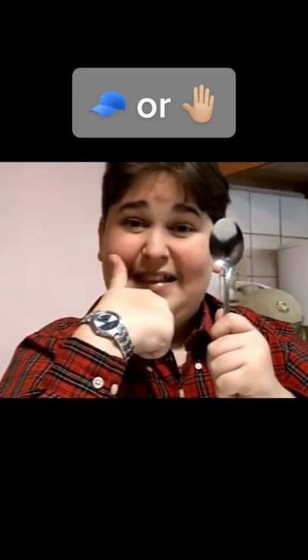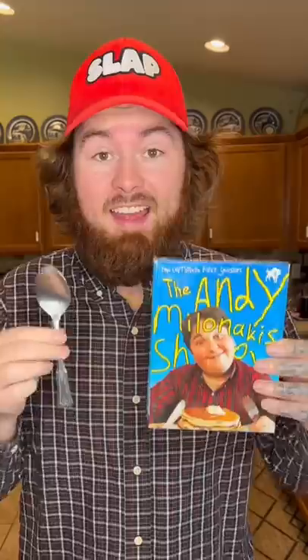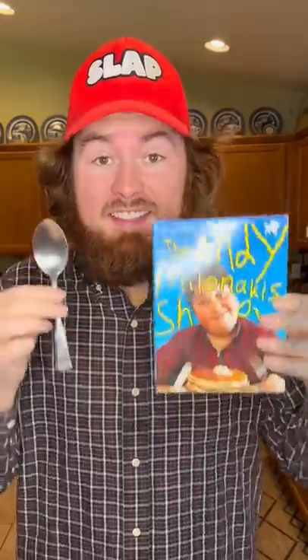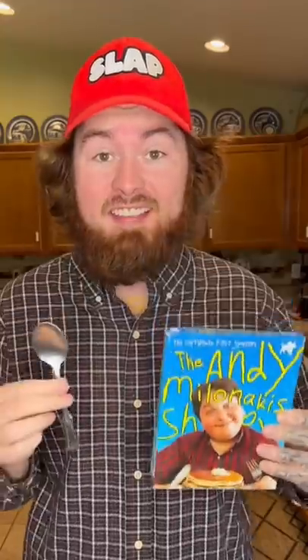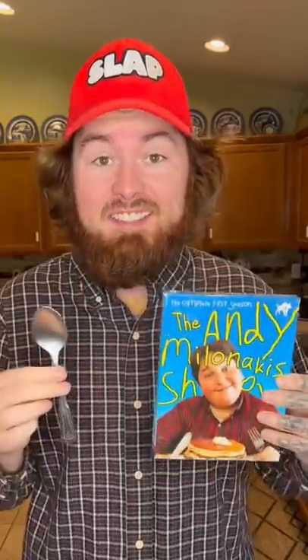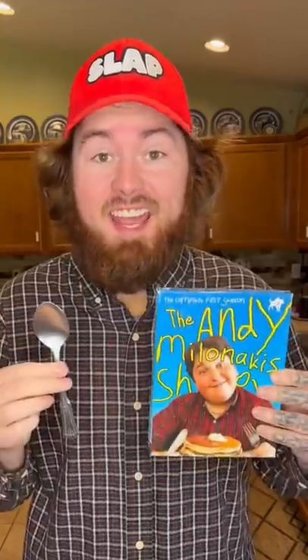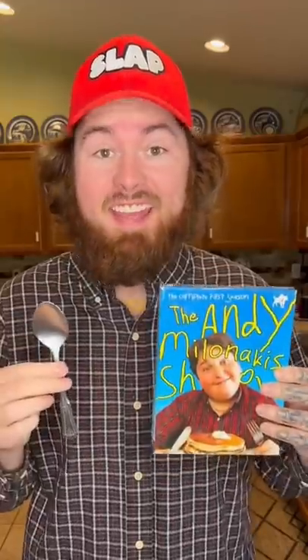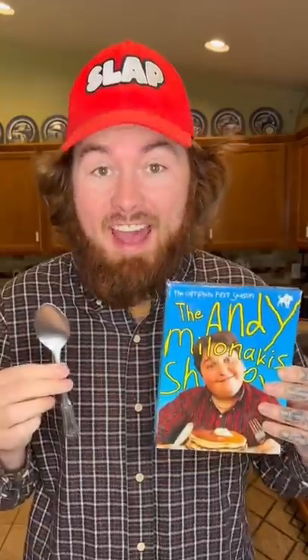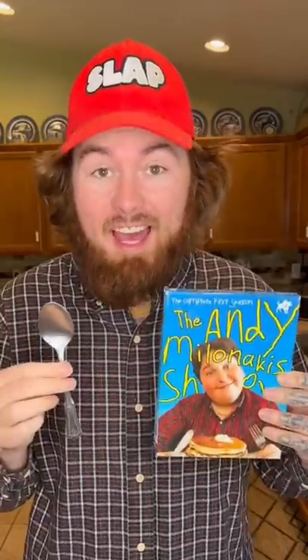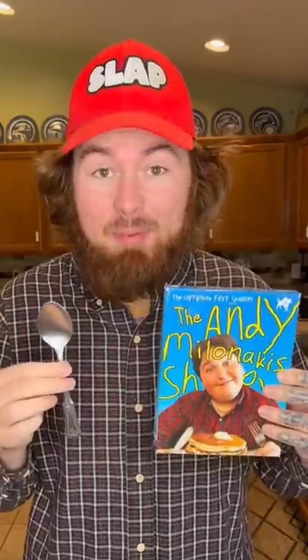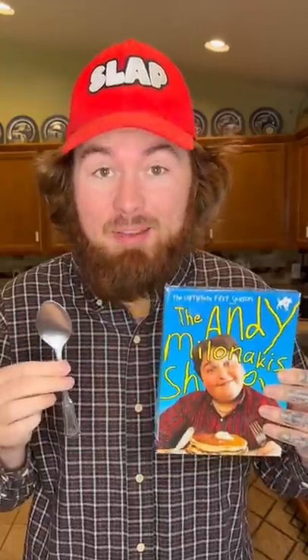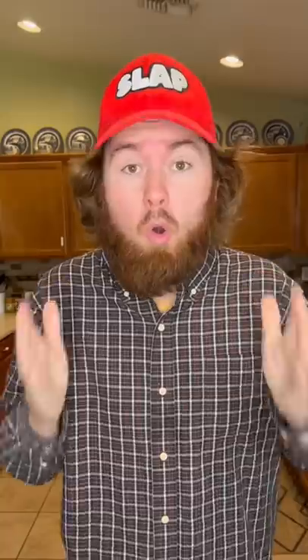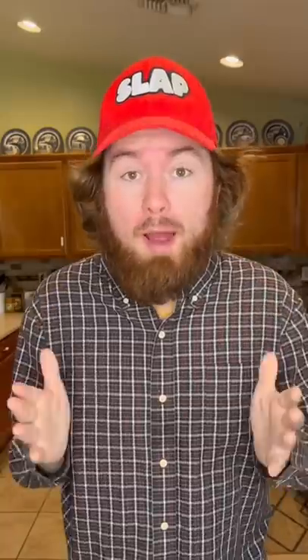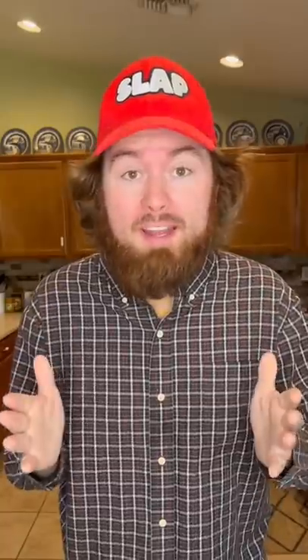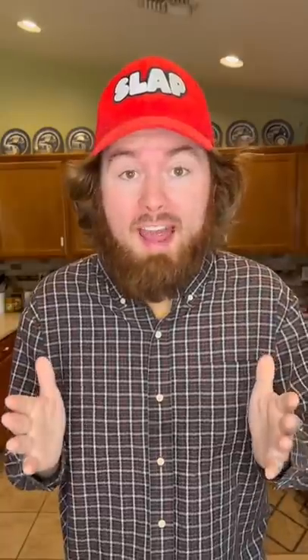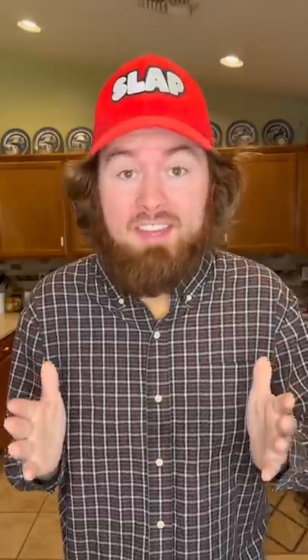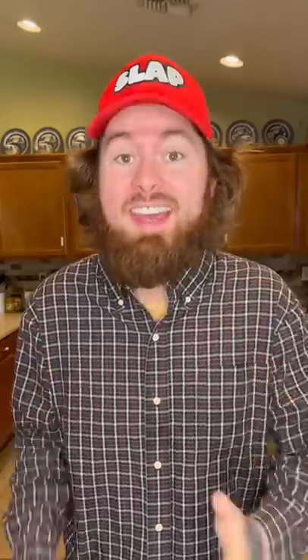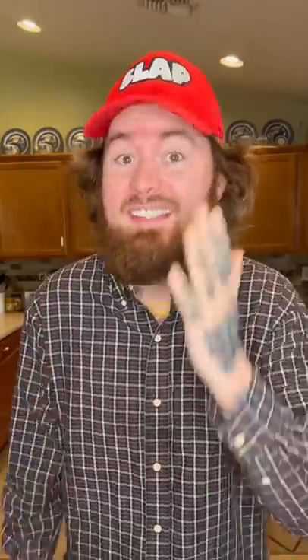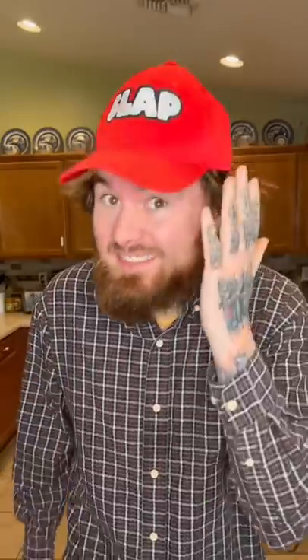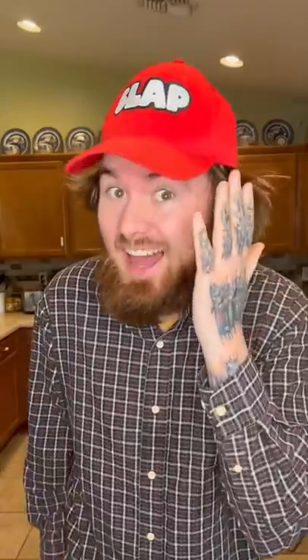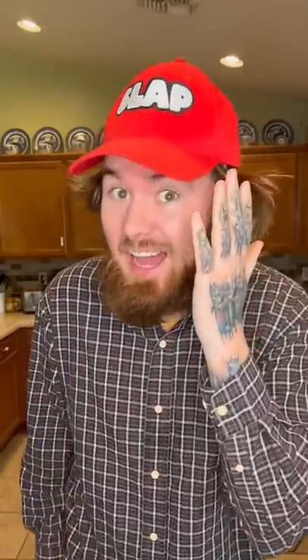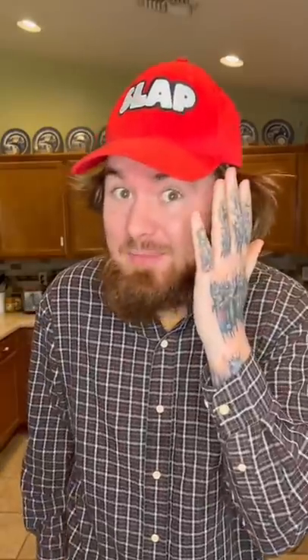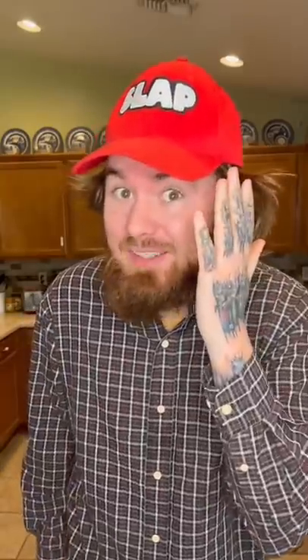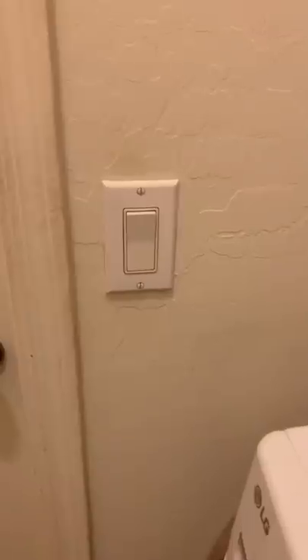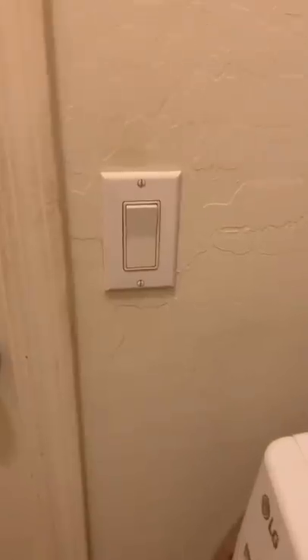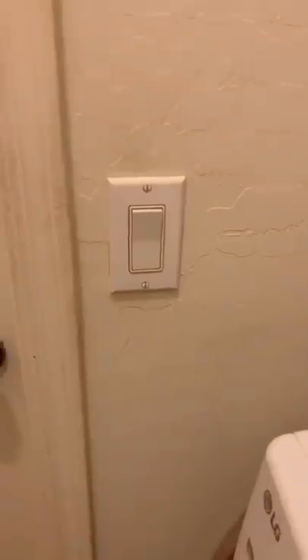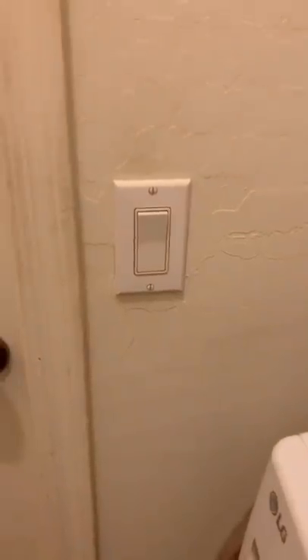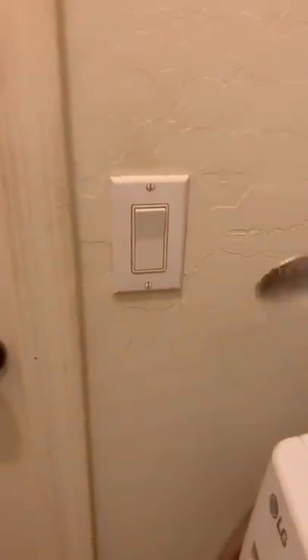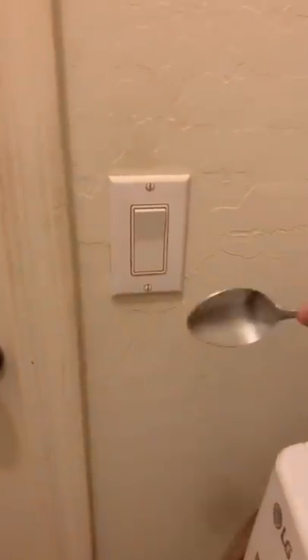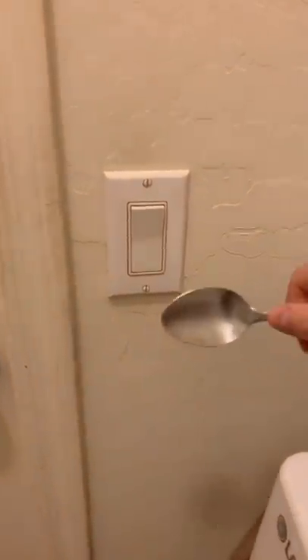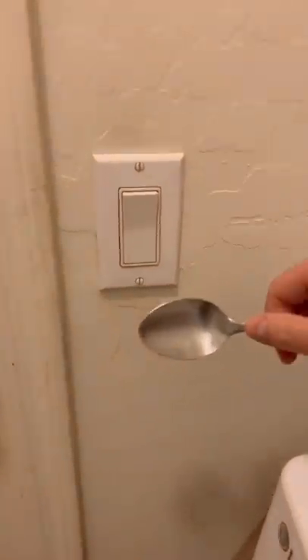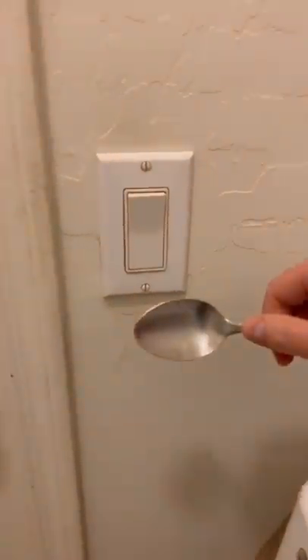Is this a cat? Or am I gonna have to get slapped? Okay, first up — the light switch.